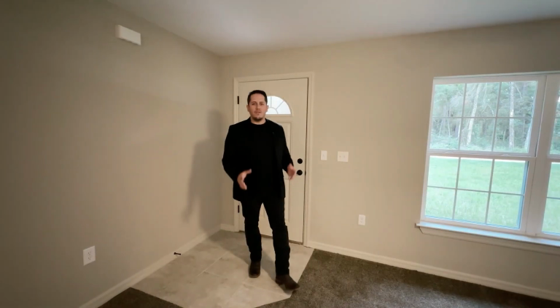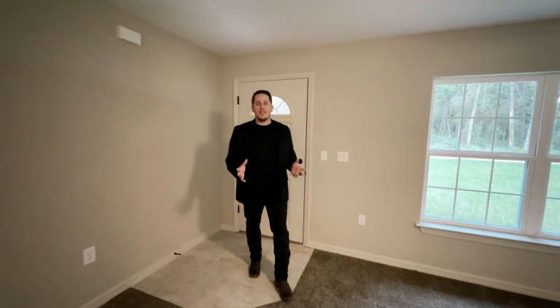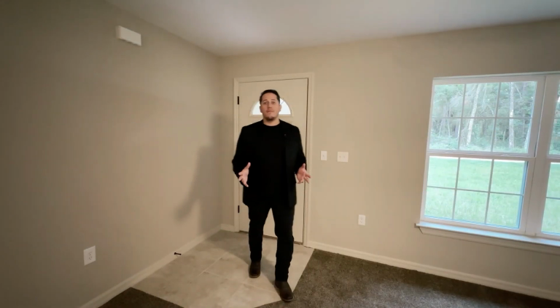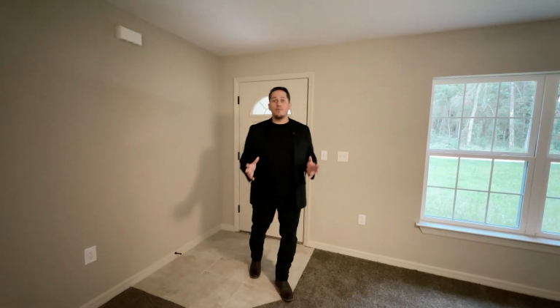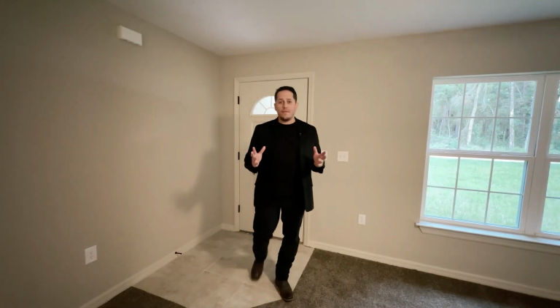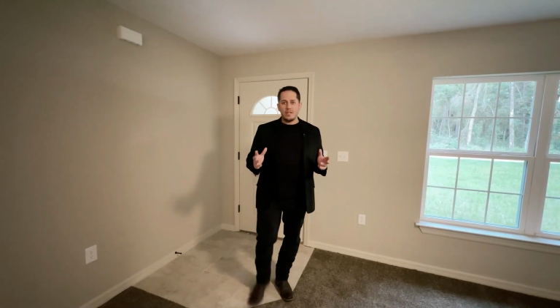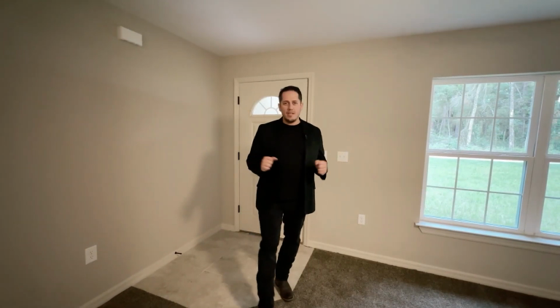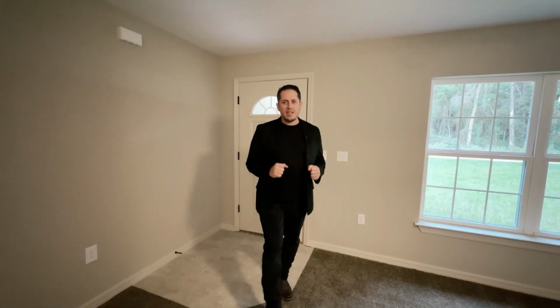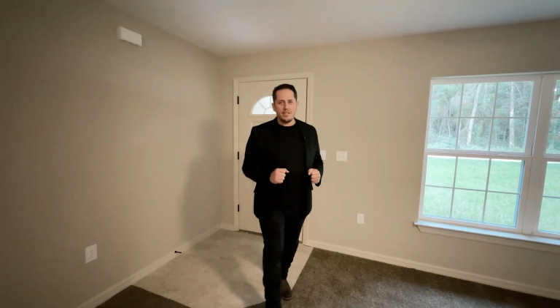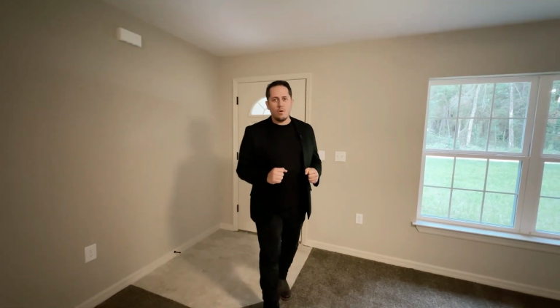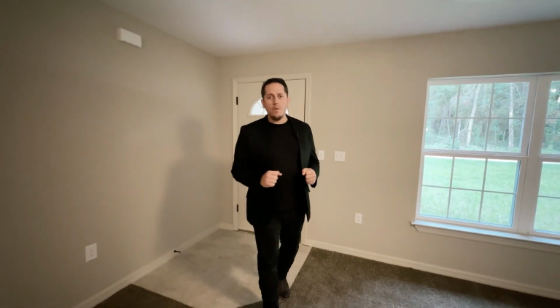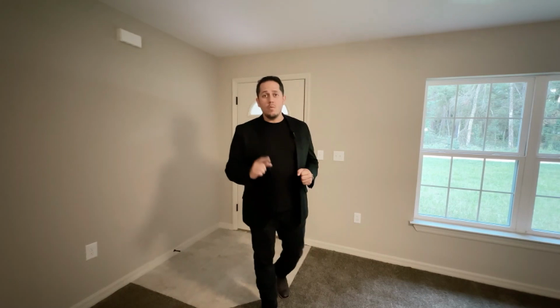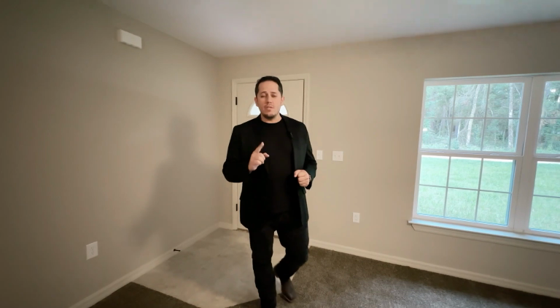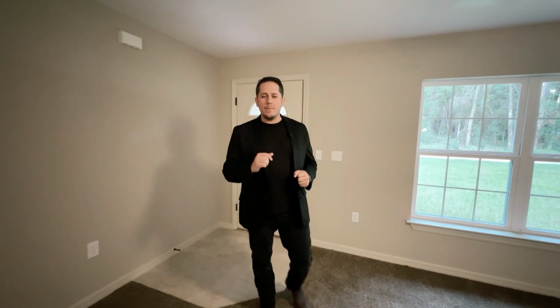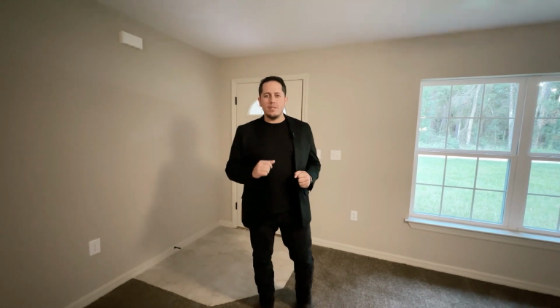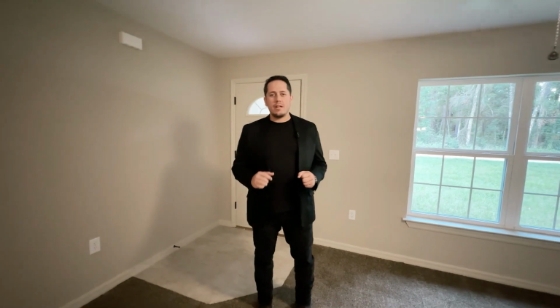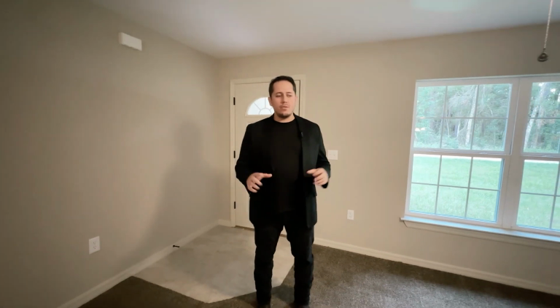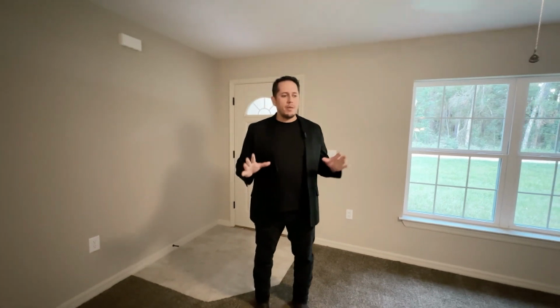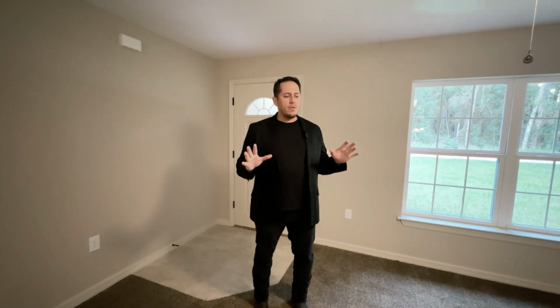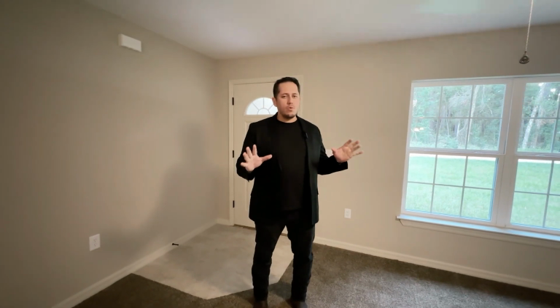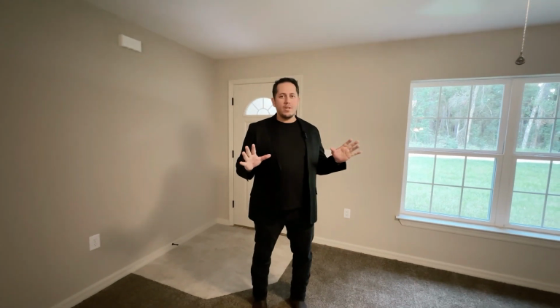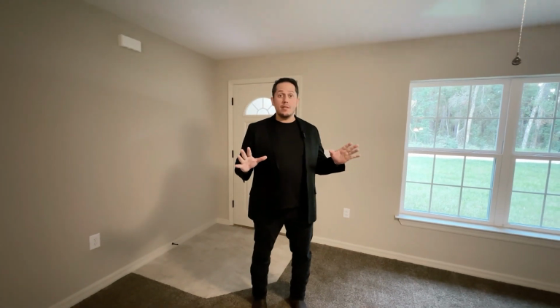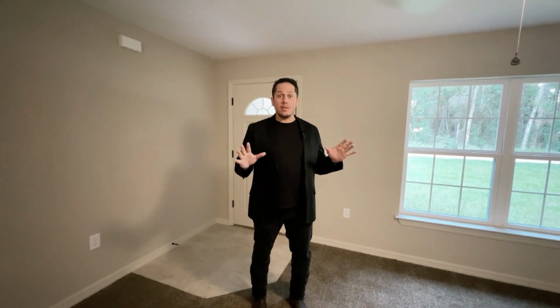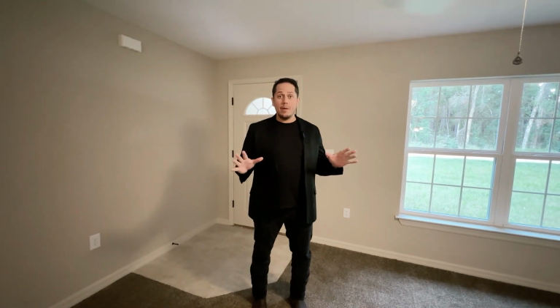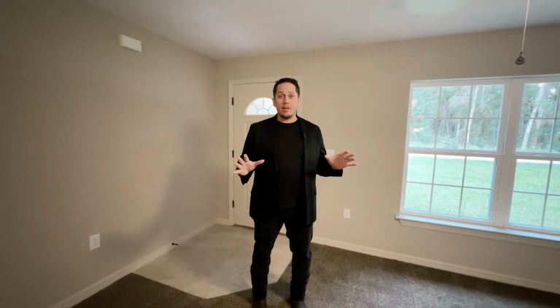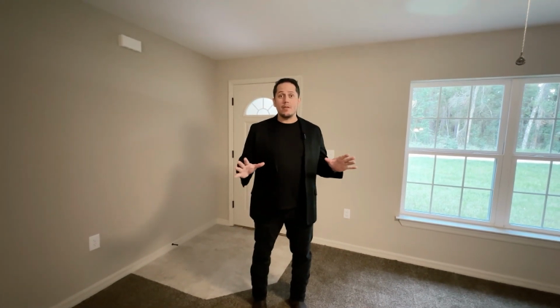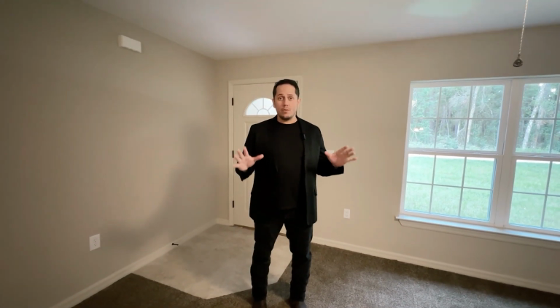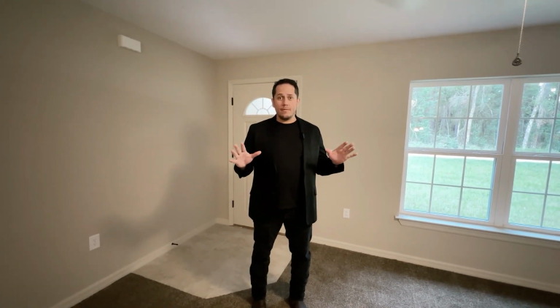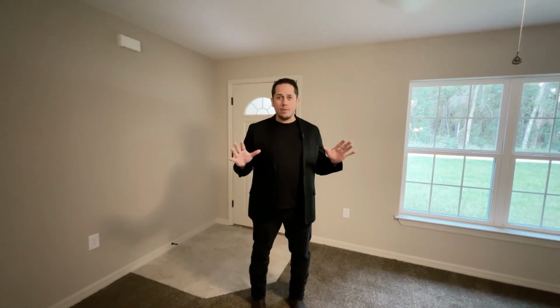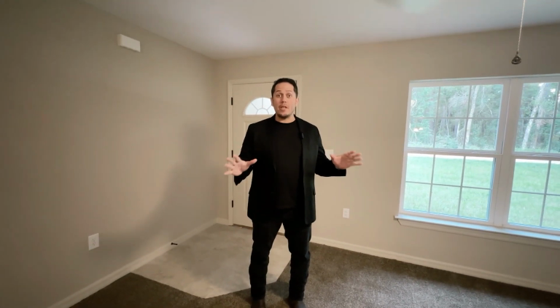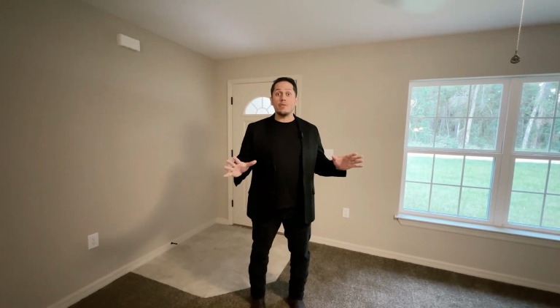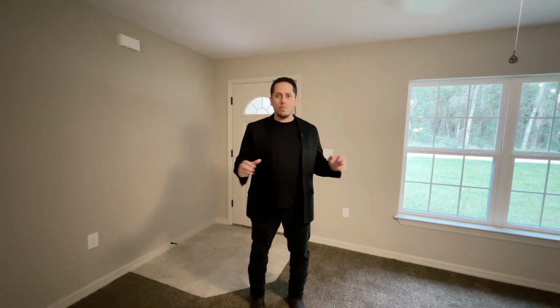Okay my friends, we are finally inside this home. When you step into this house, you step into what is the common area or the family room.